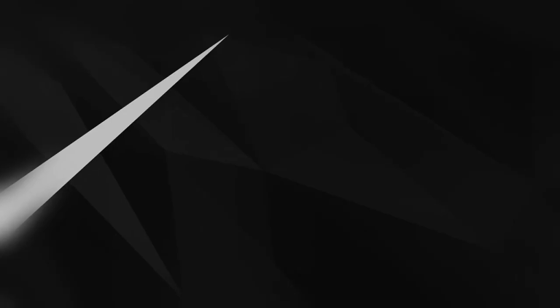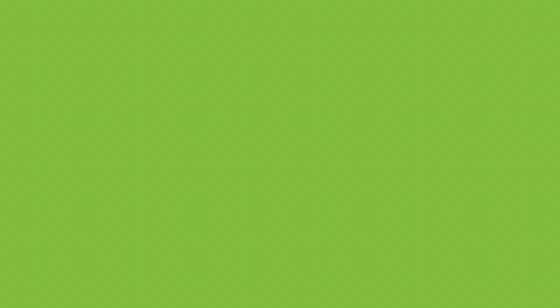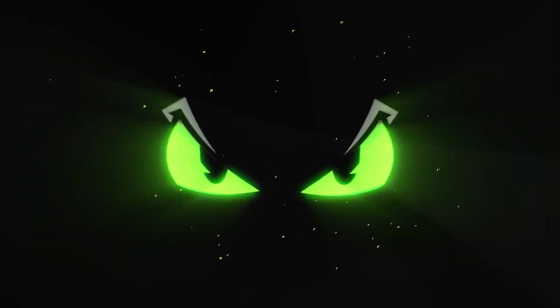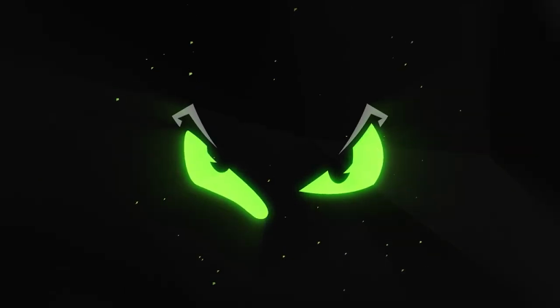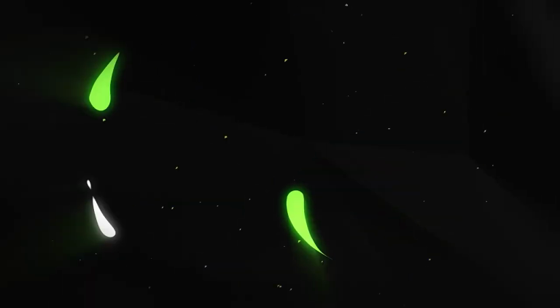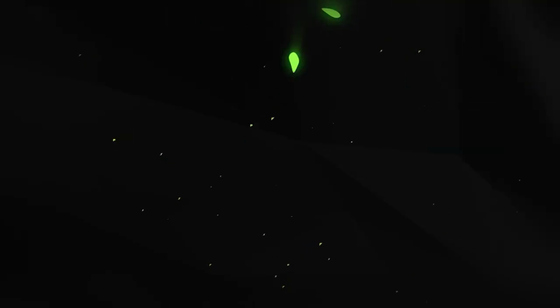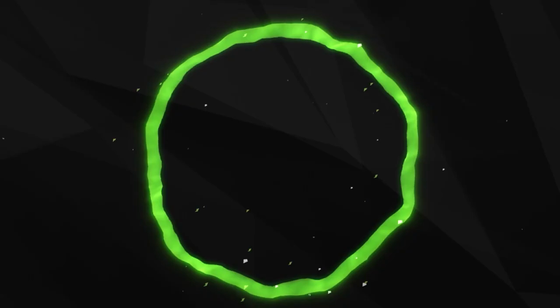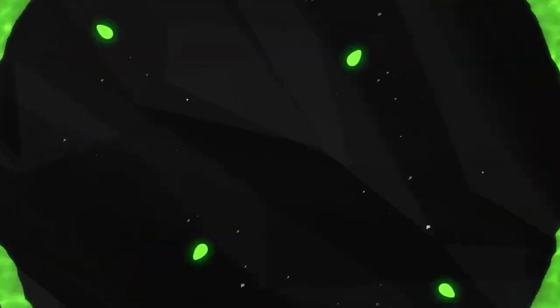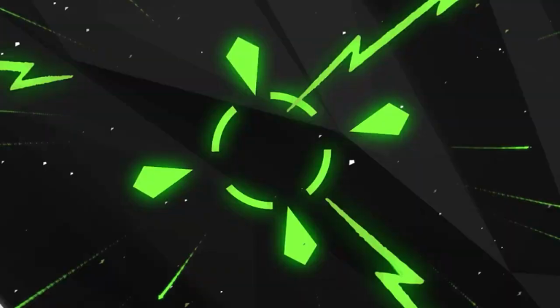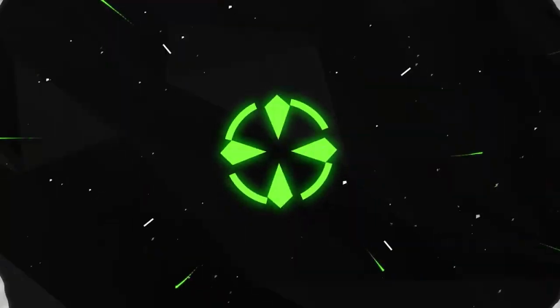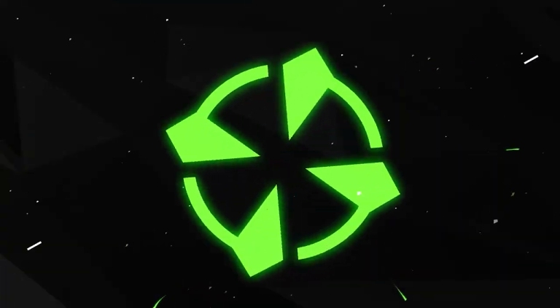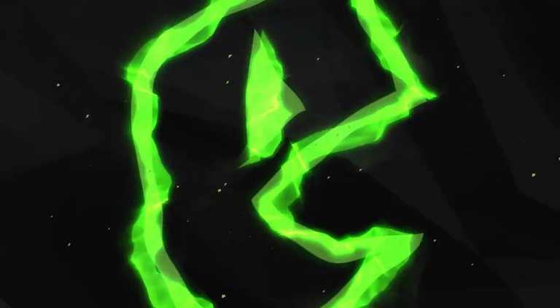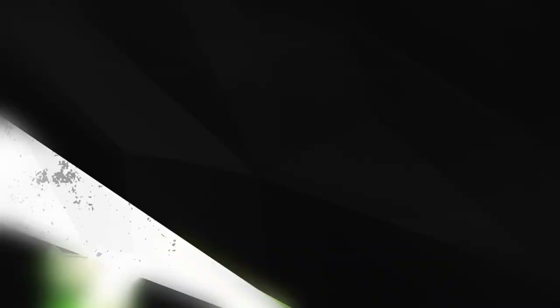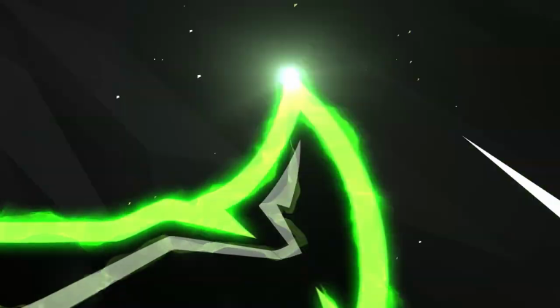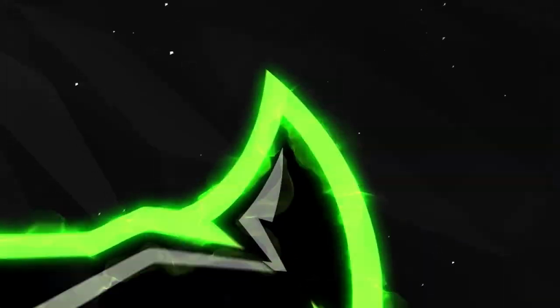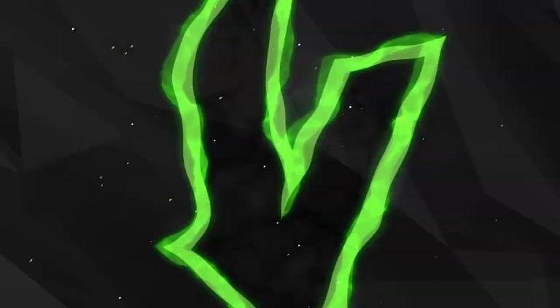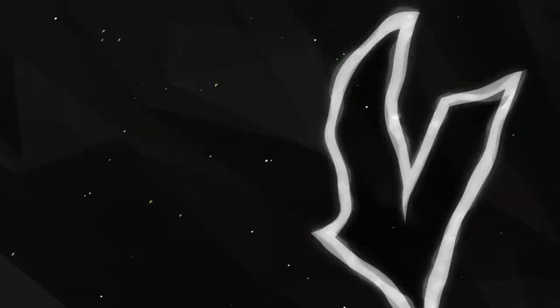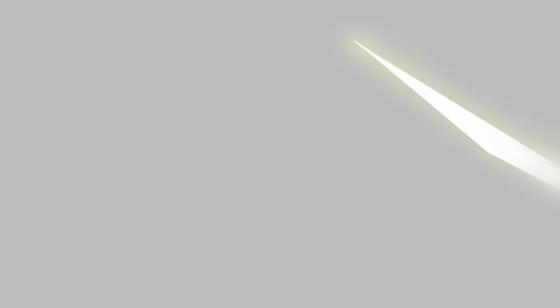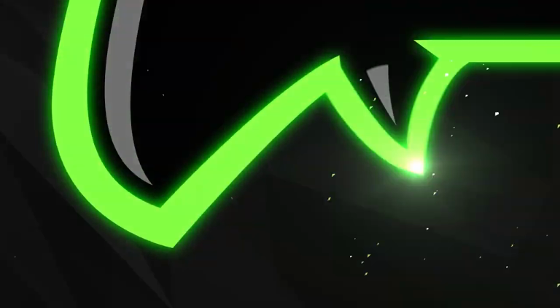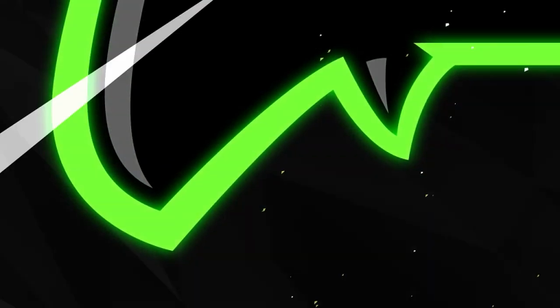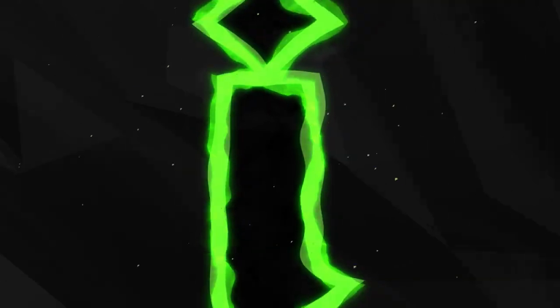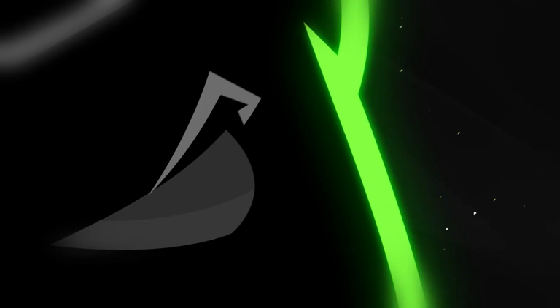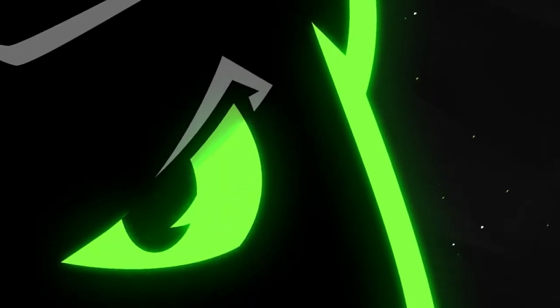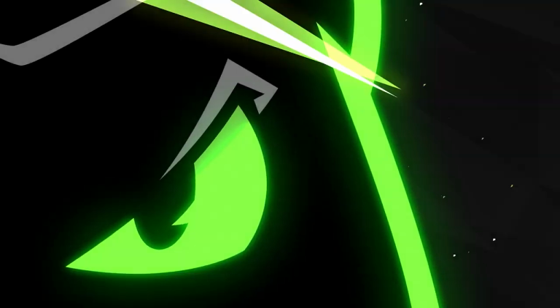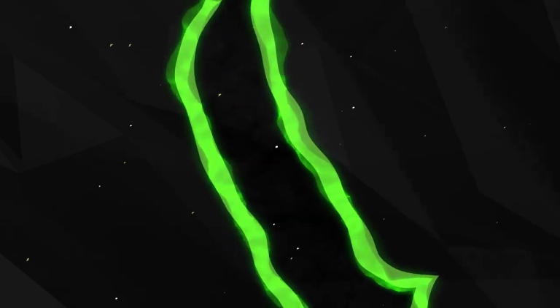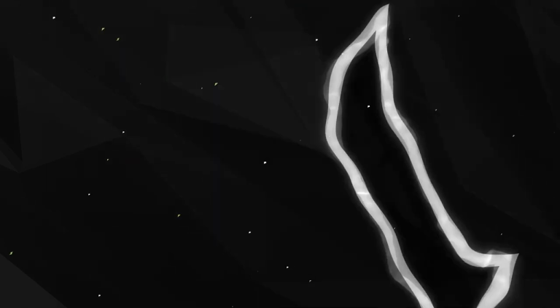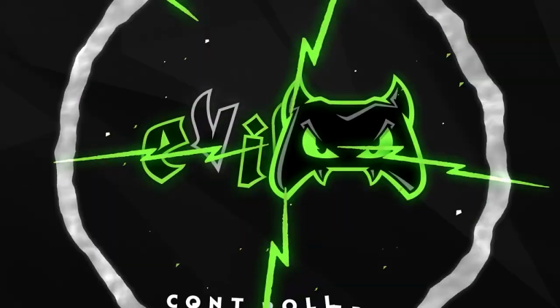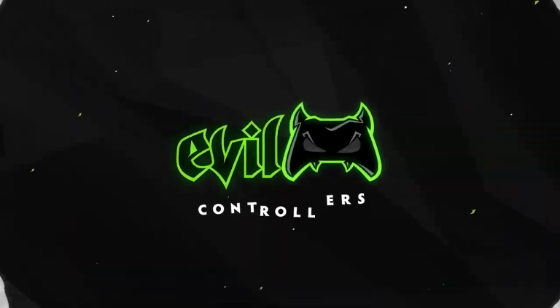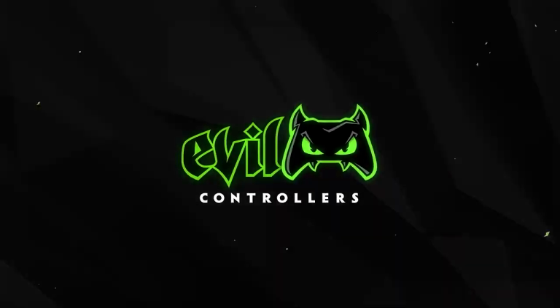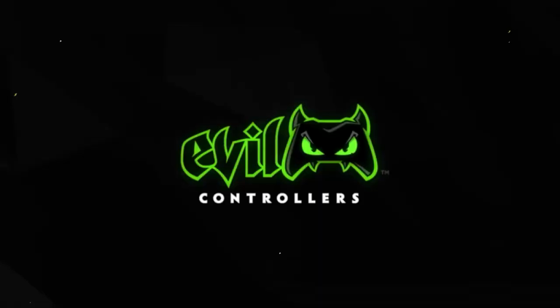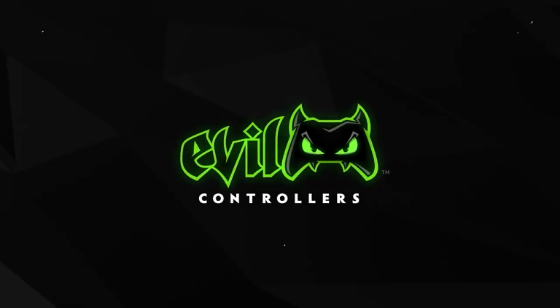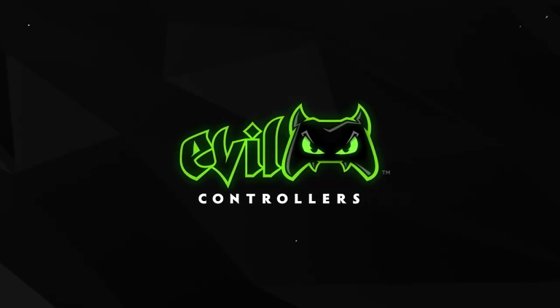Welcome to the Militia Gaming Community. I'm Trigger Militia, and today I'm reviewing the Evil Travel Case from Evil Controllers.